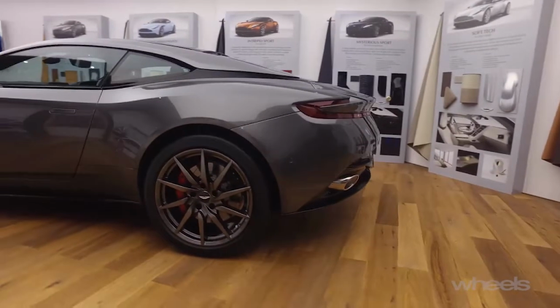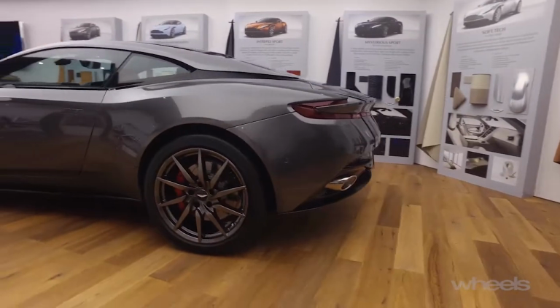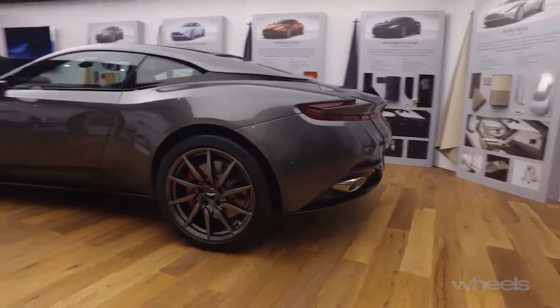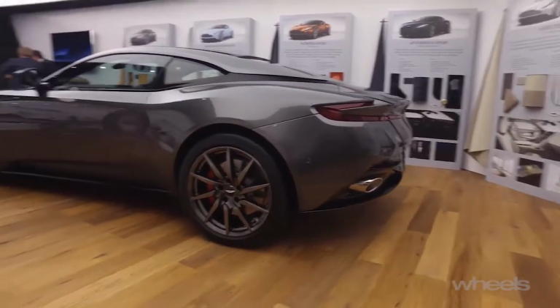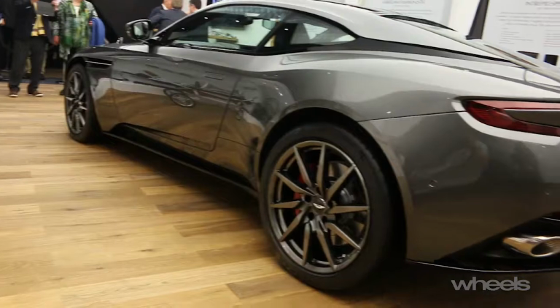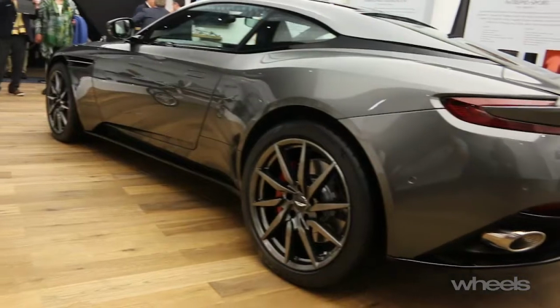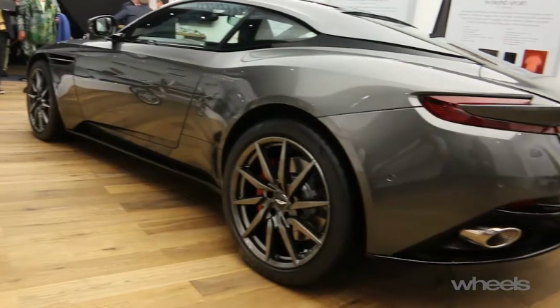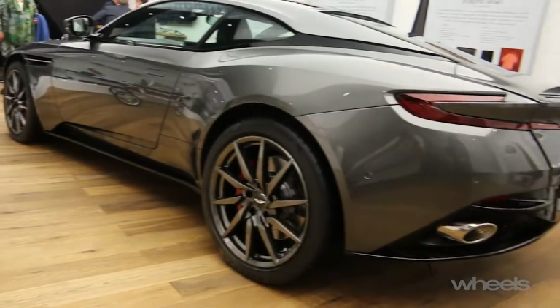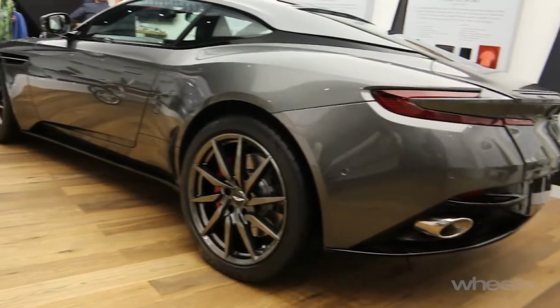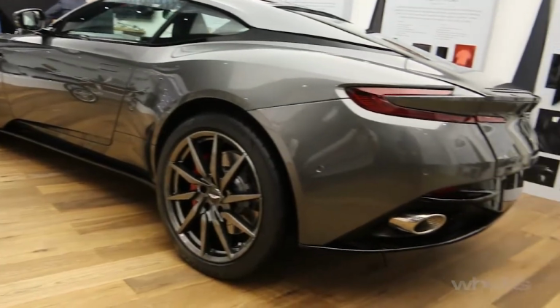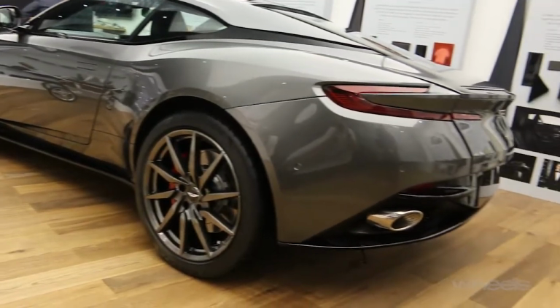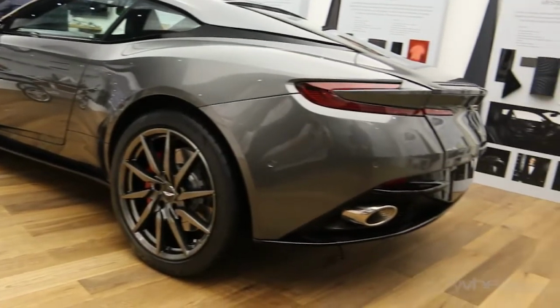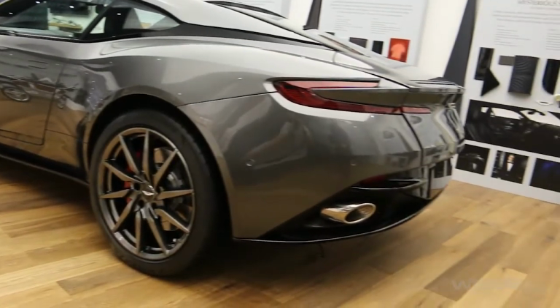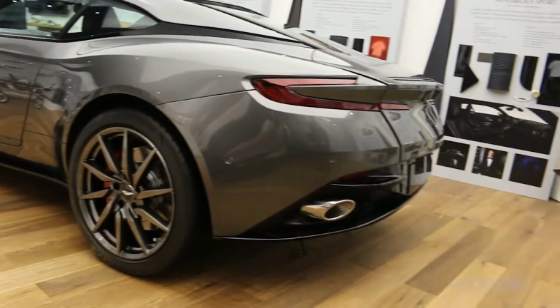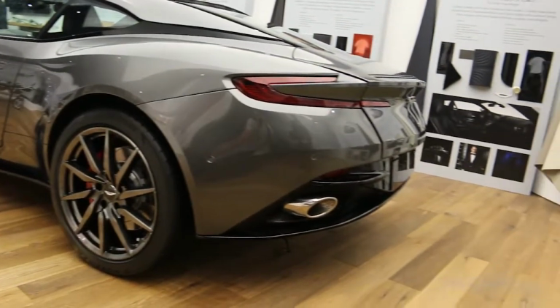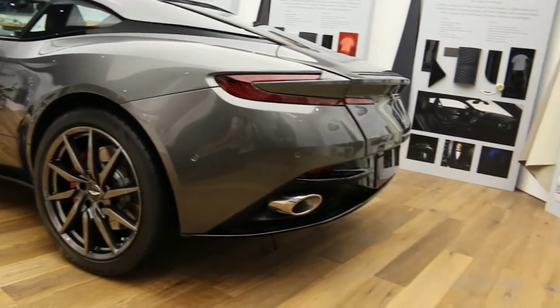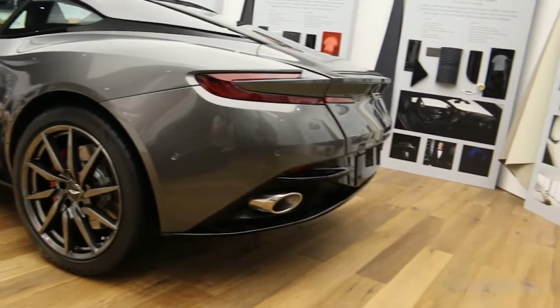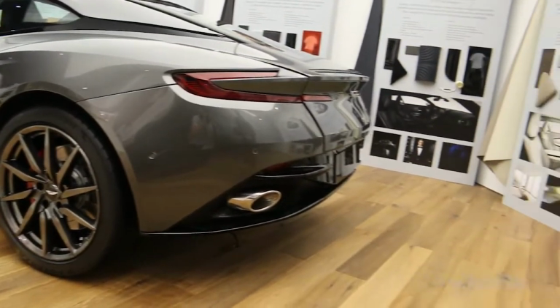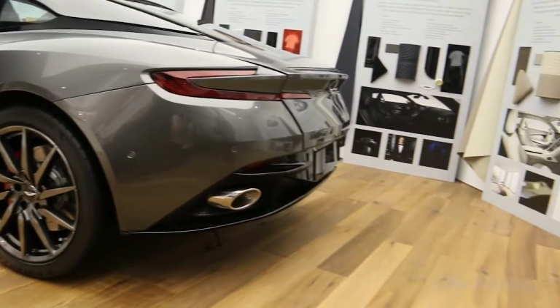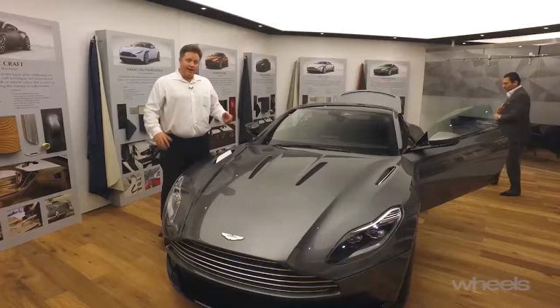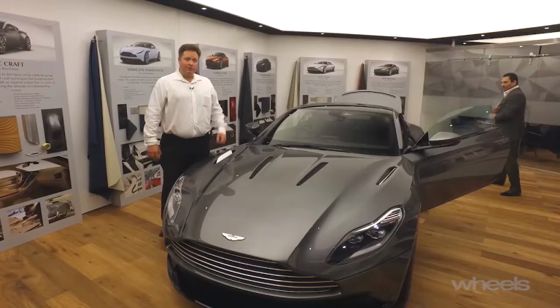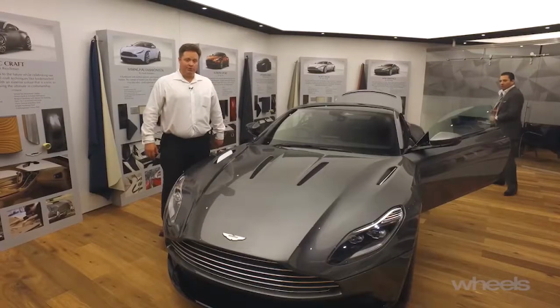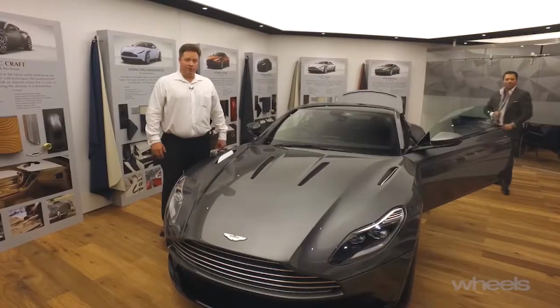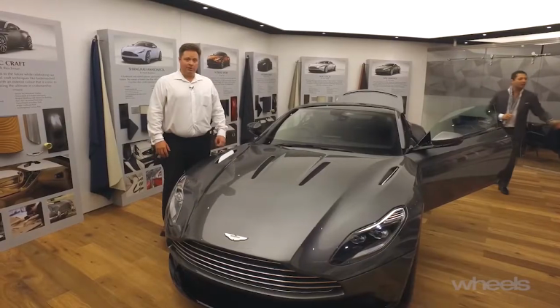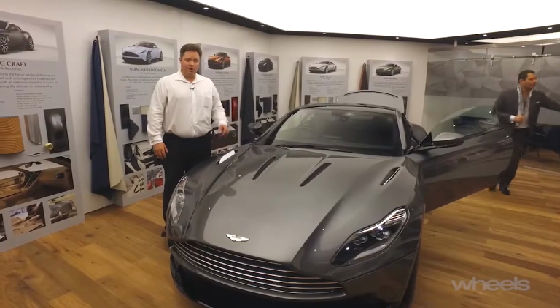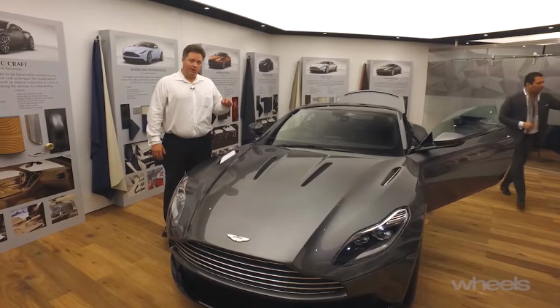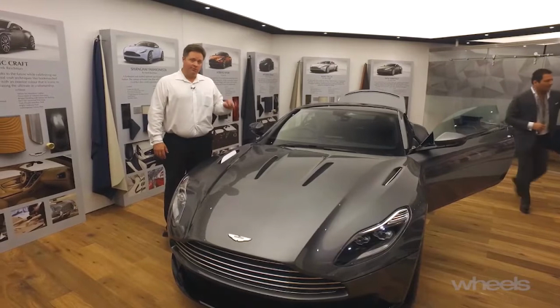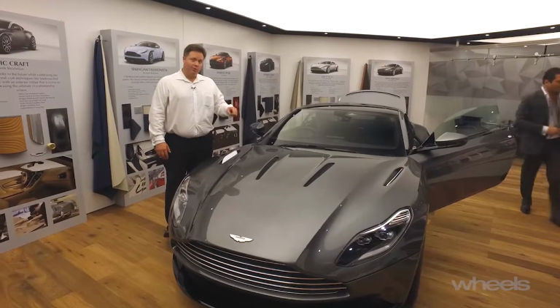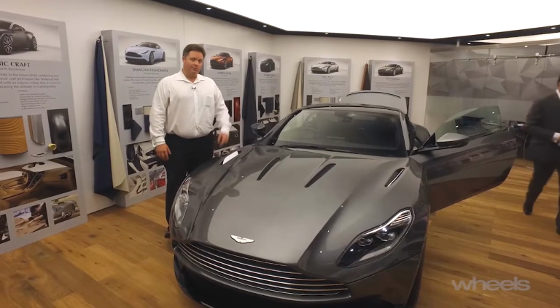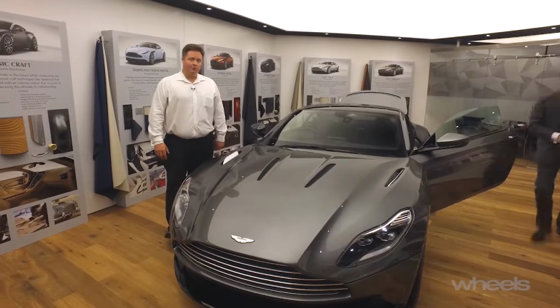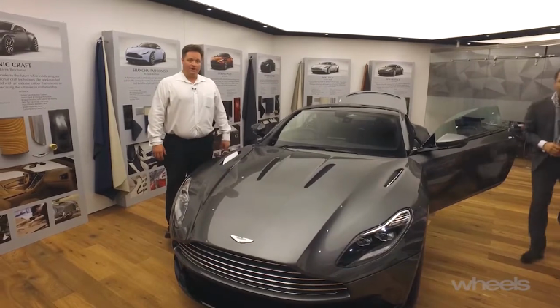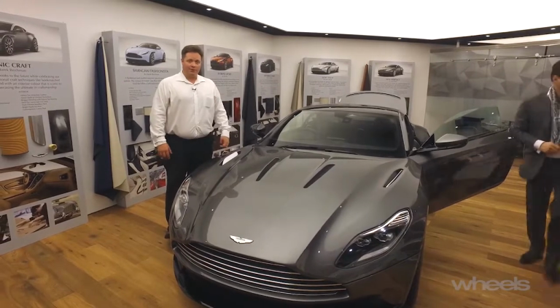Under the bonnet is an all-new V12 engine — 5.2 litres, now with twin turbochargers, producing 448kW.